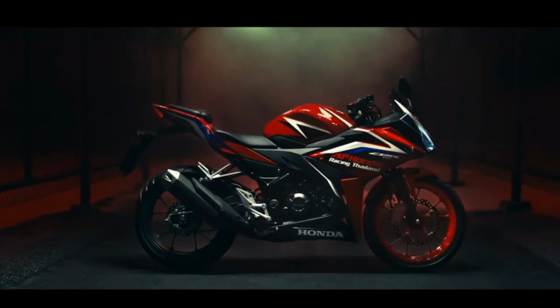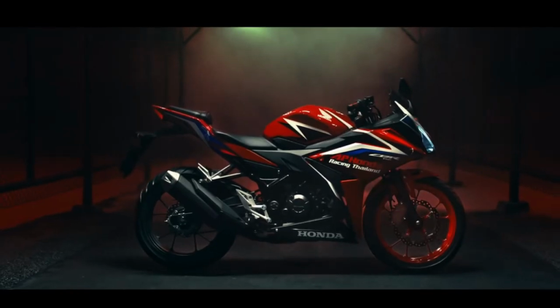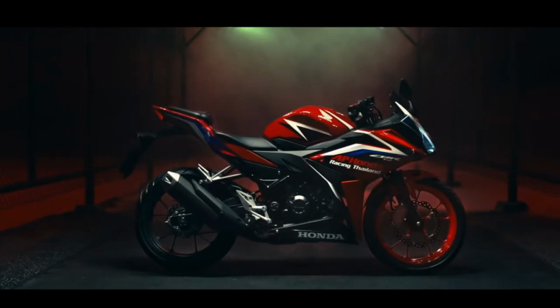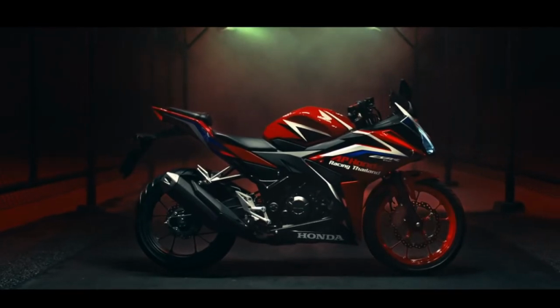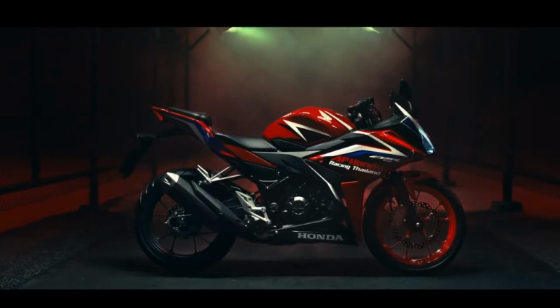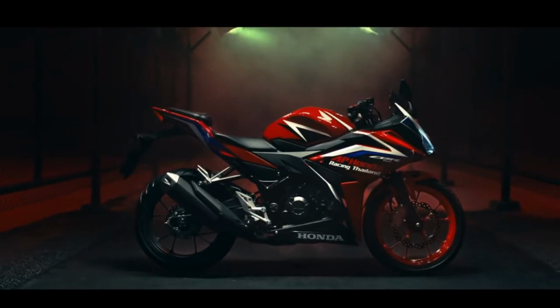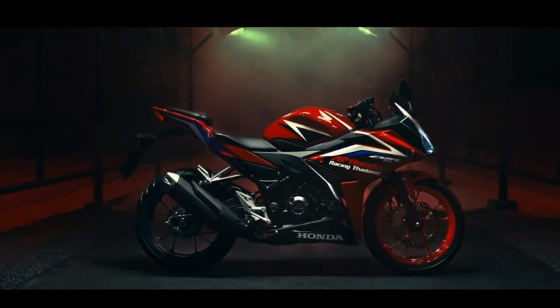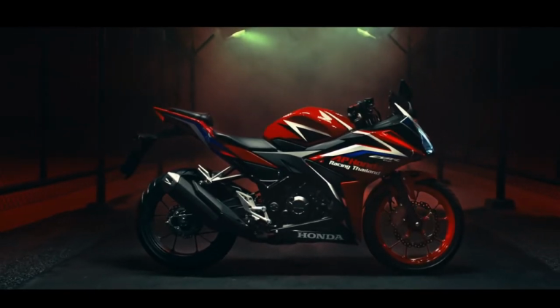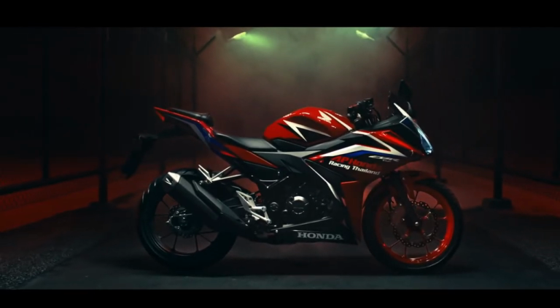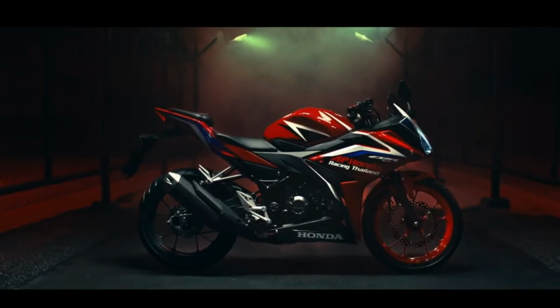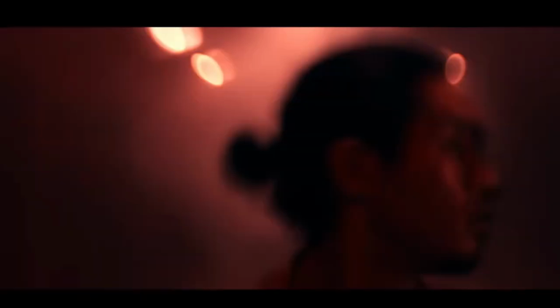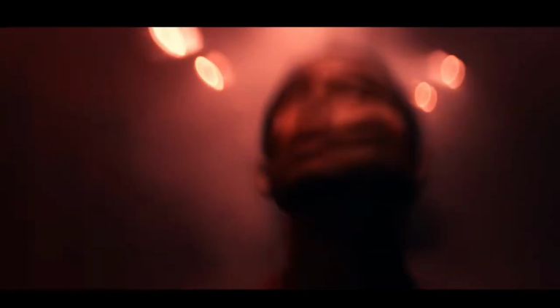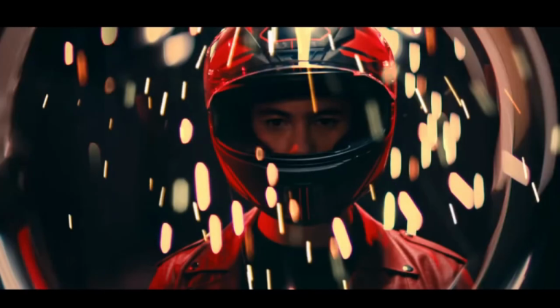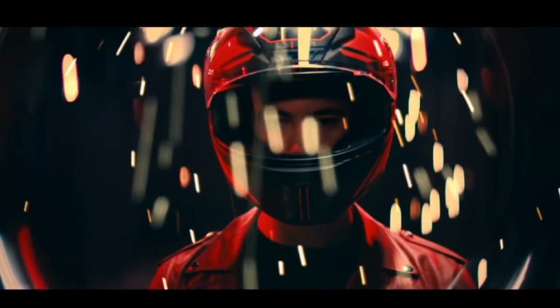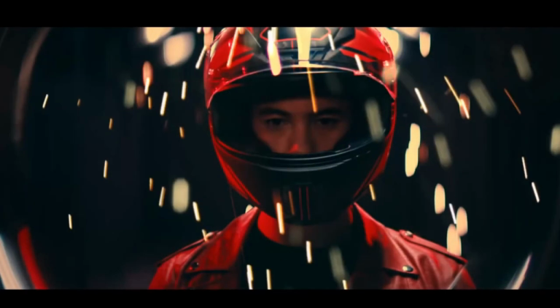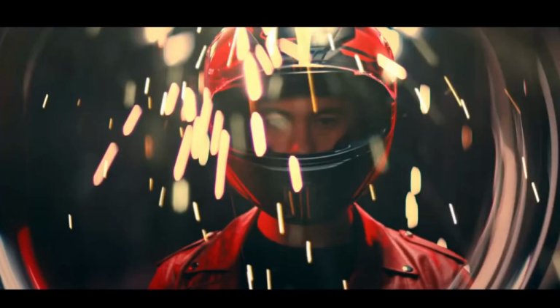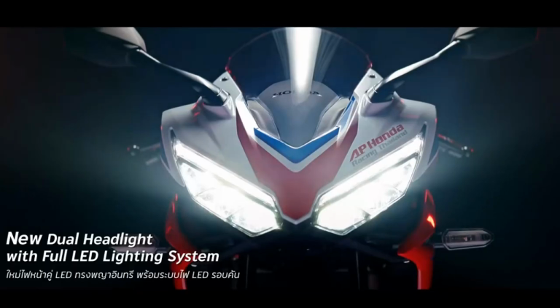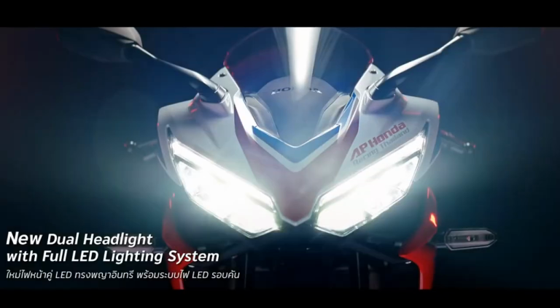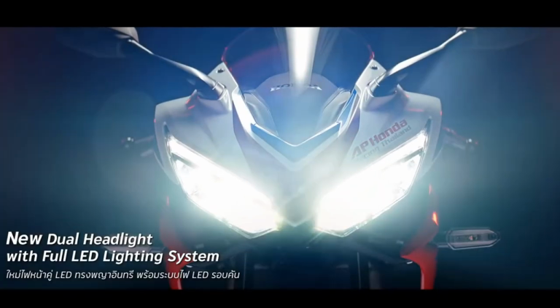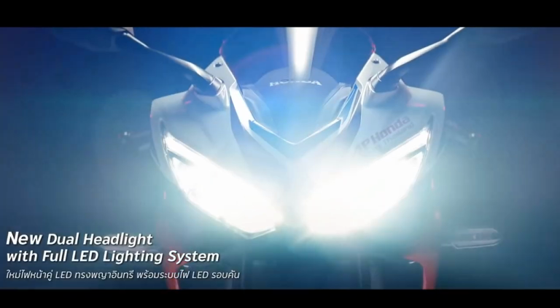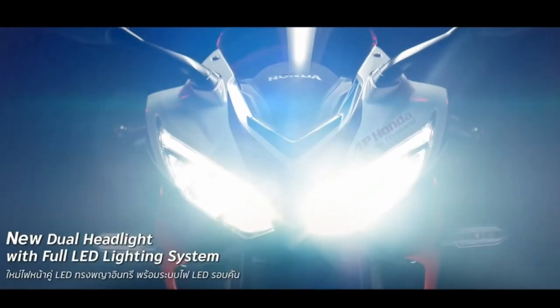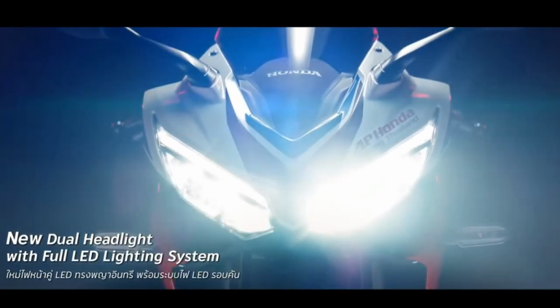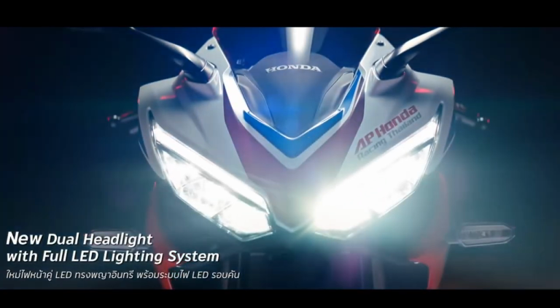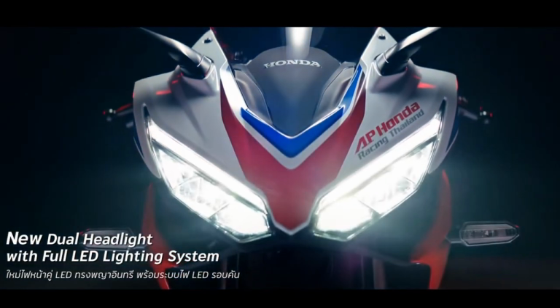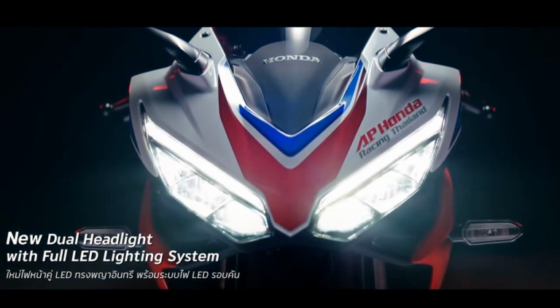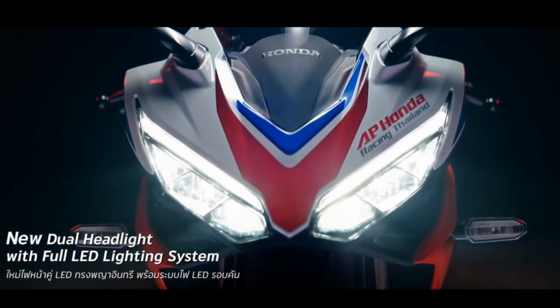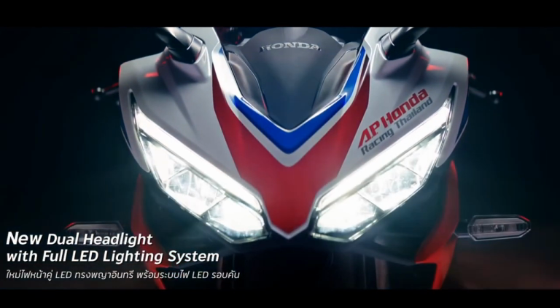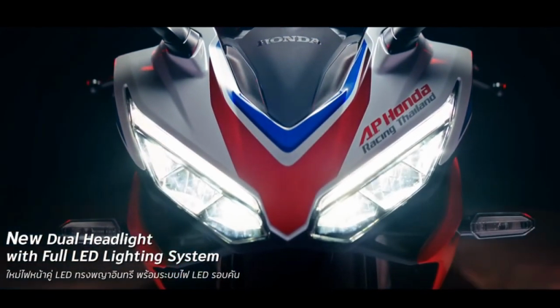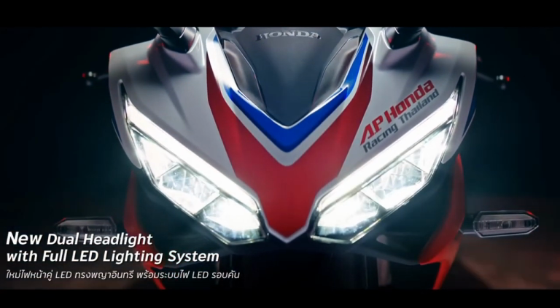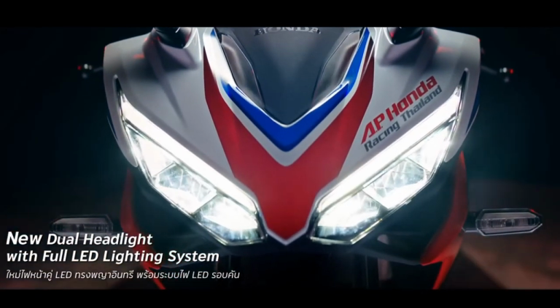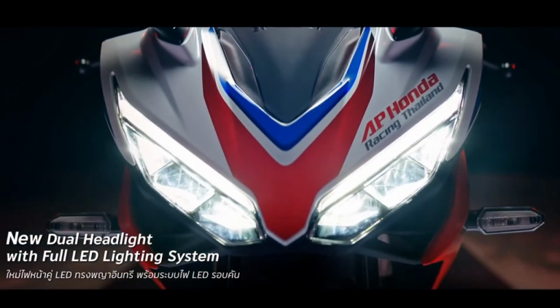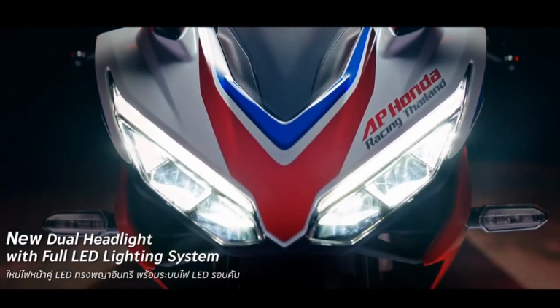The One Reborn. Hello, today we are talking about the bike.